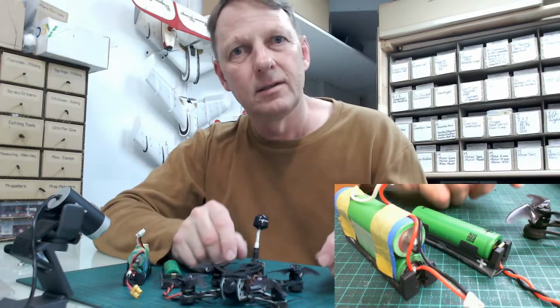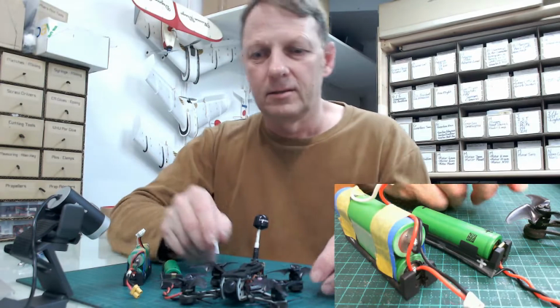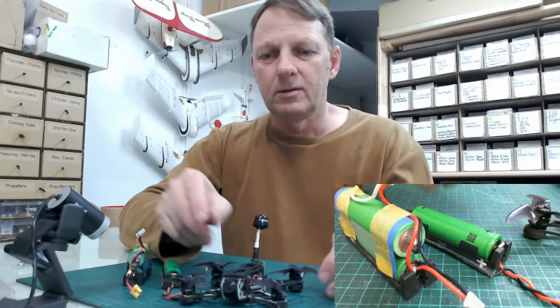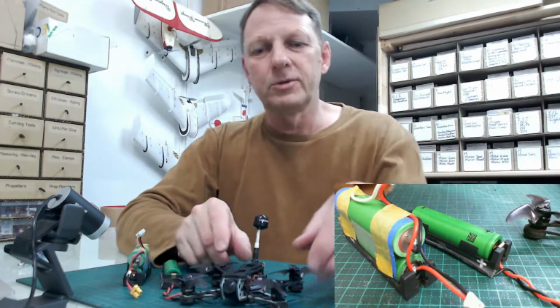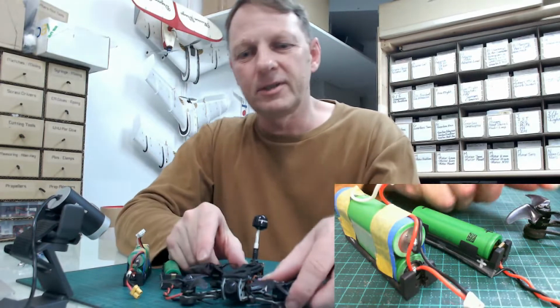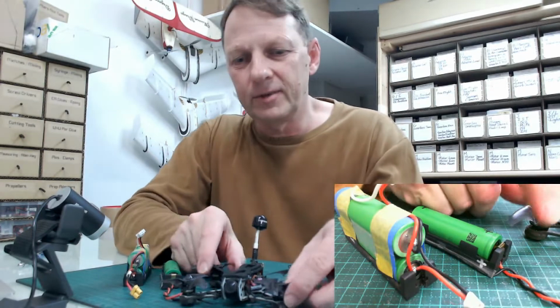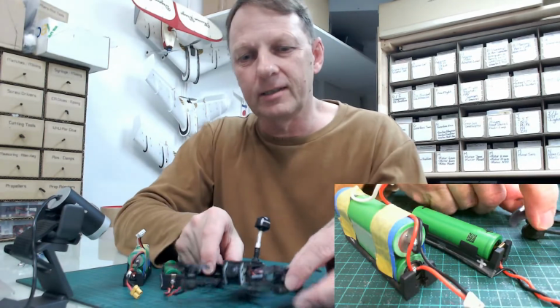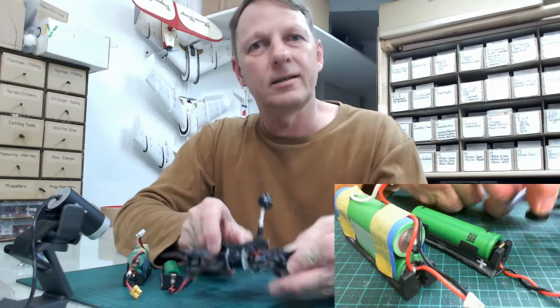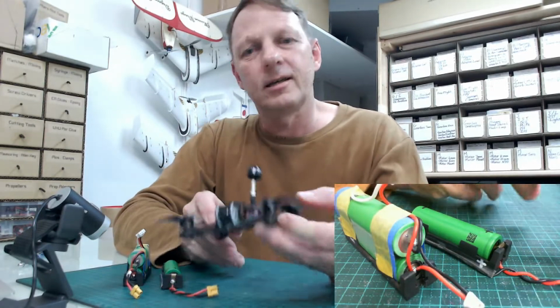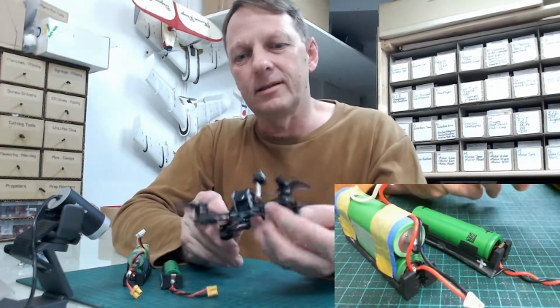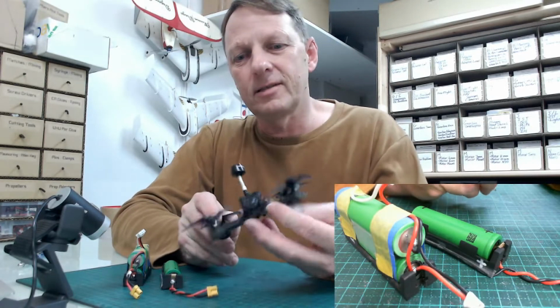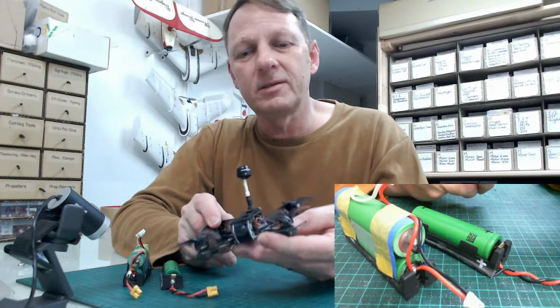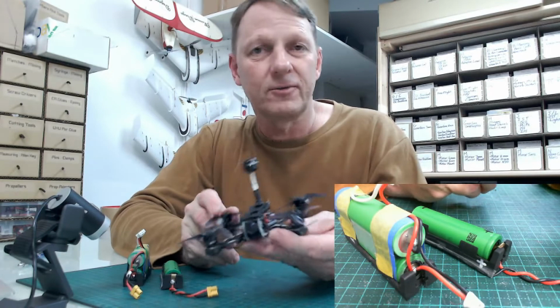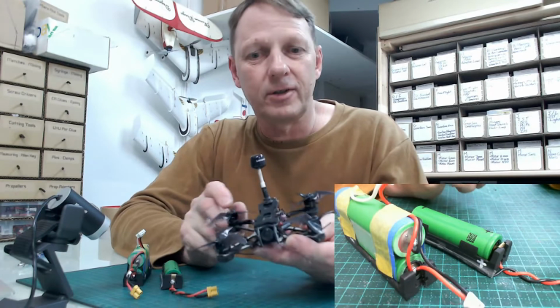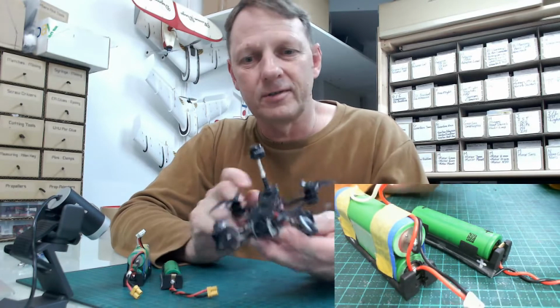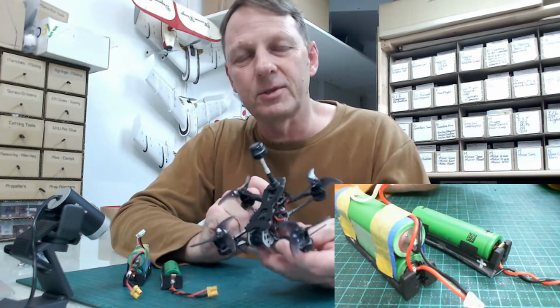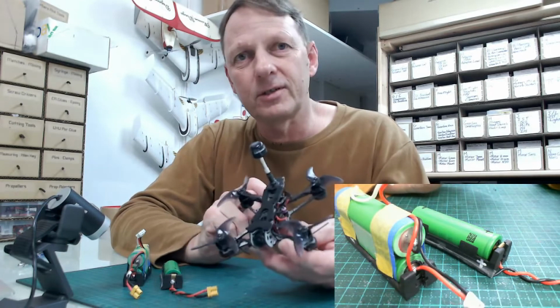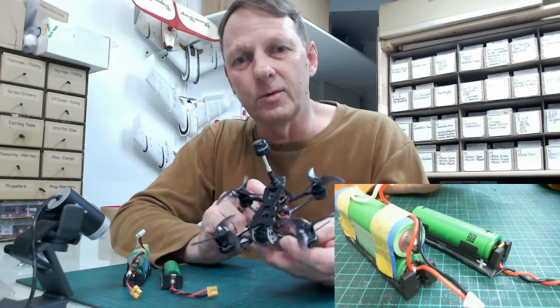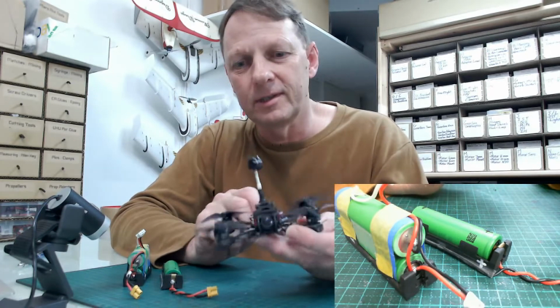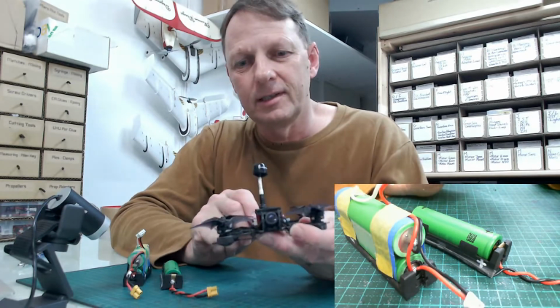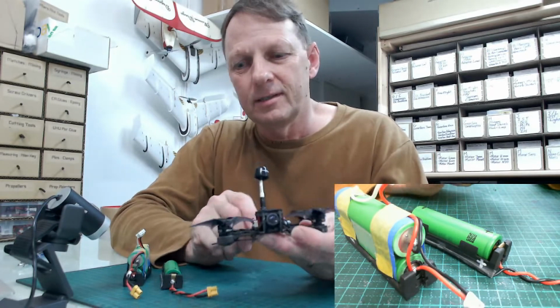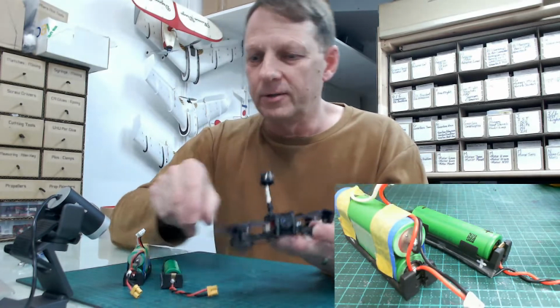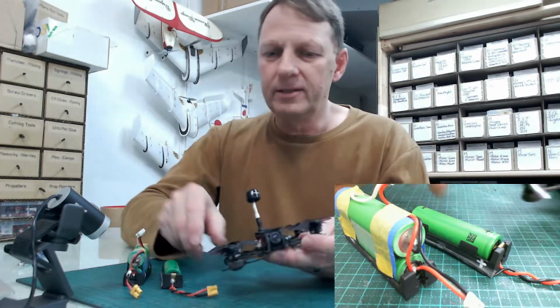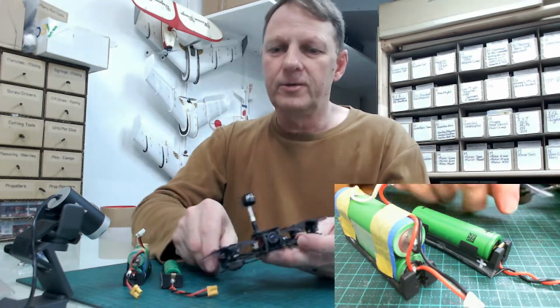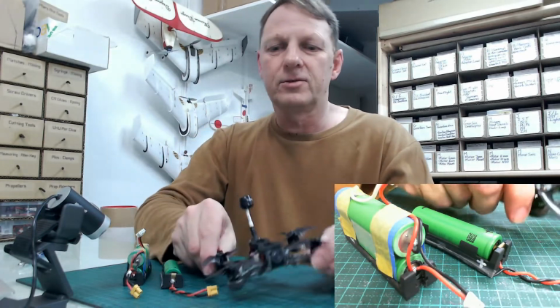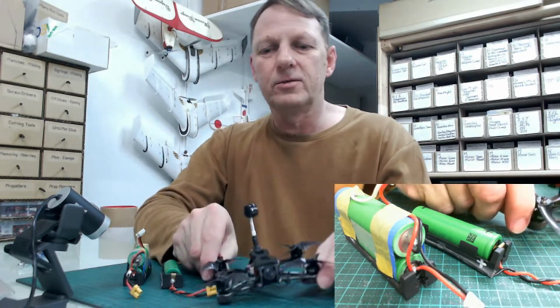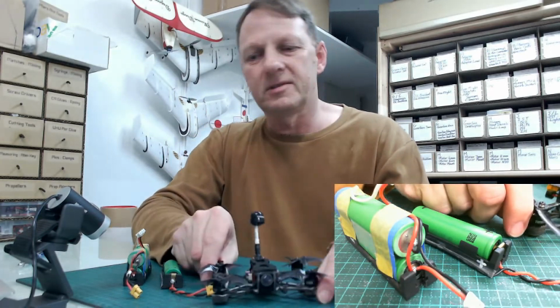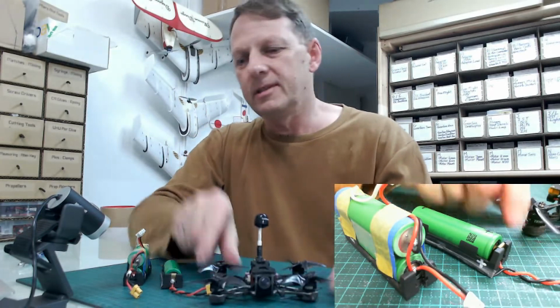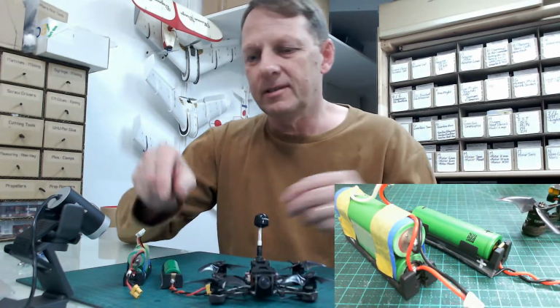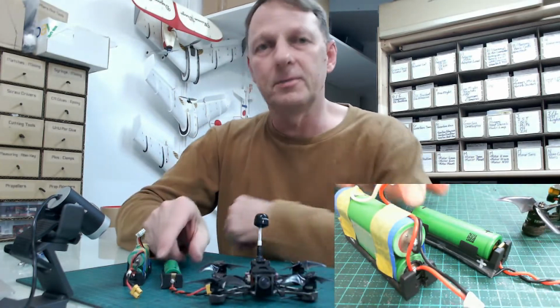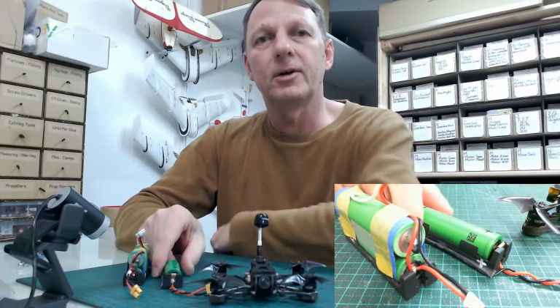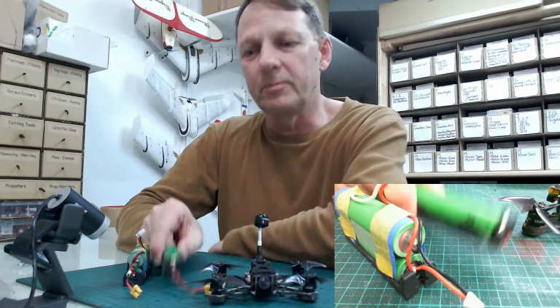Would you believe you can get a 17-minute flight from a tinyhawk? You can, if you actually use lithium ion batteries.